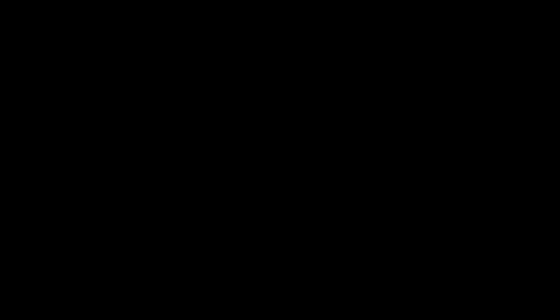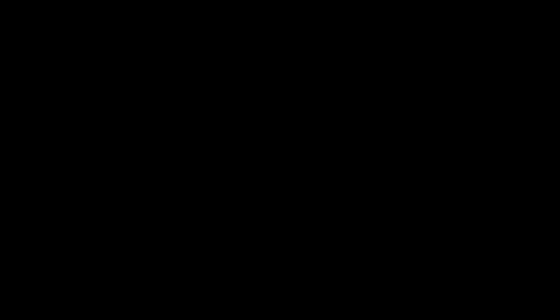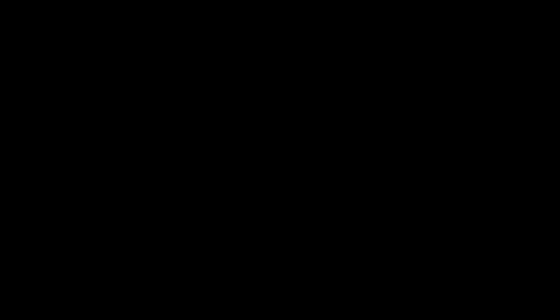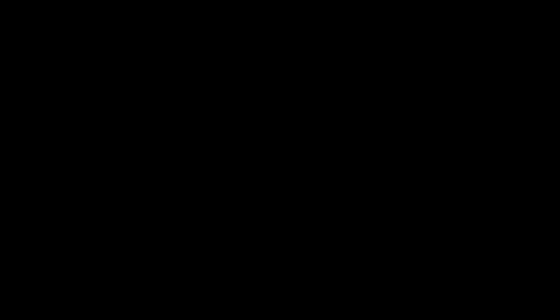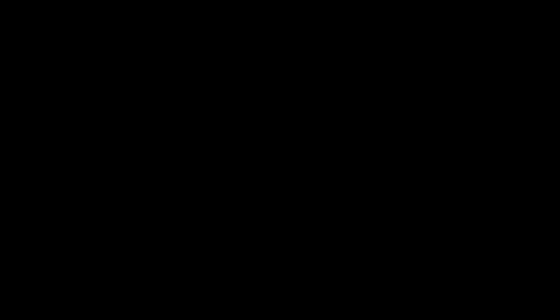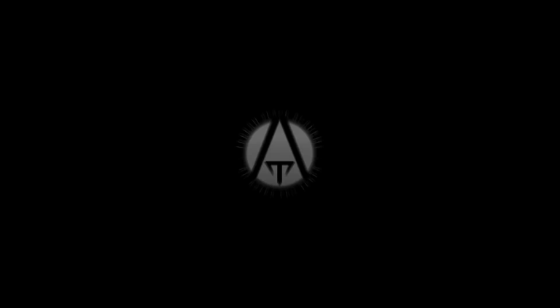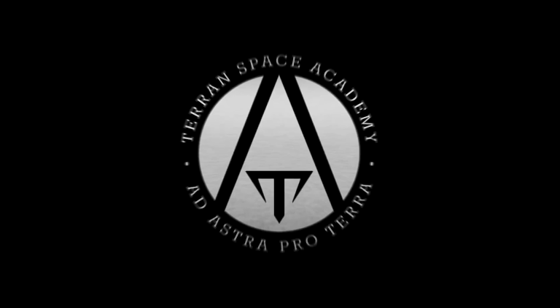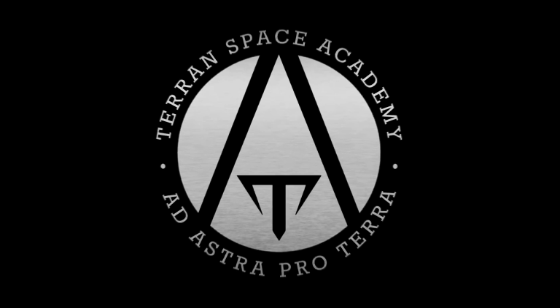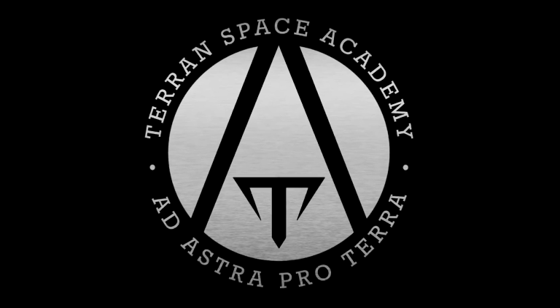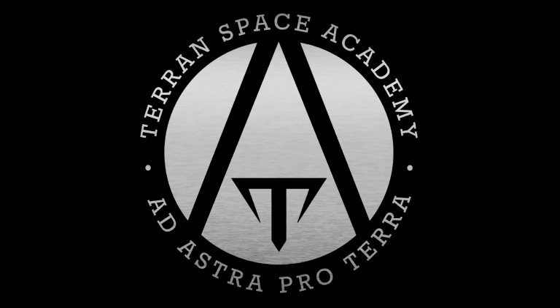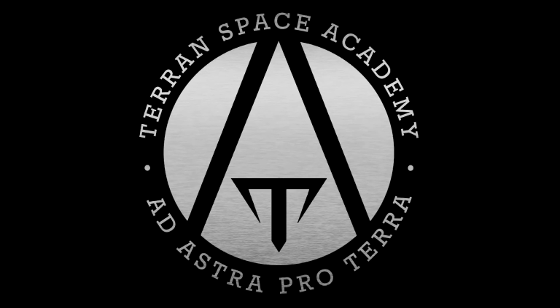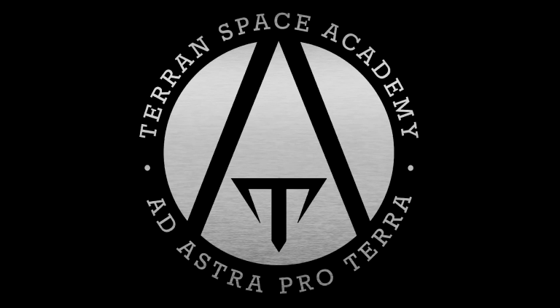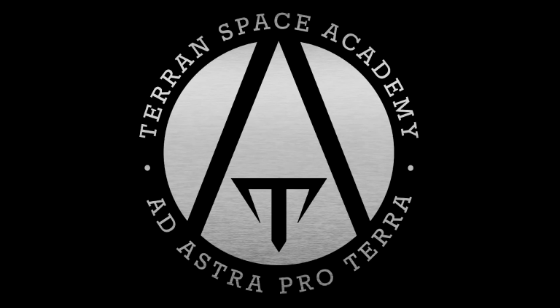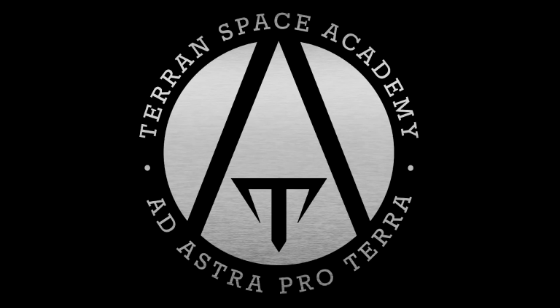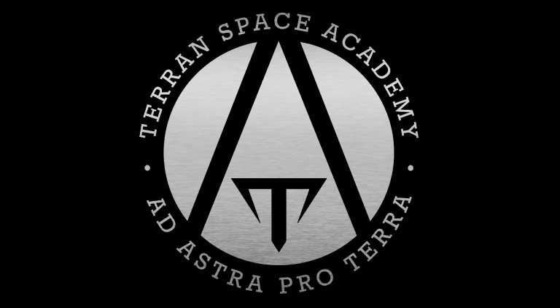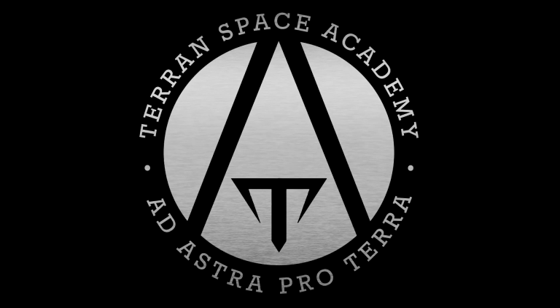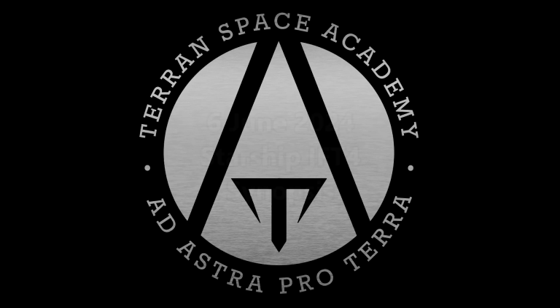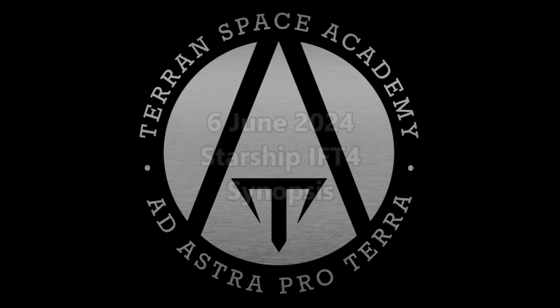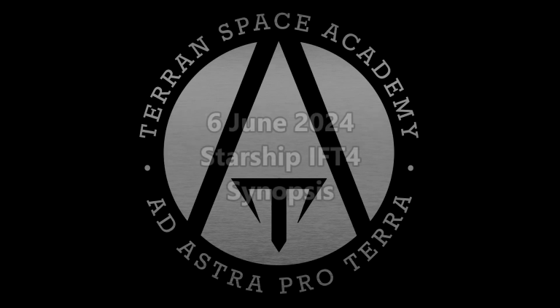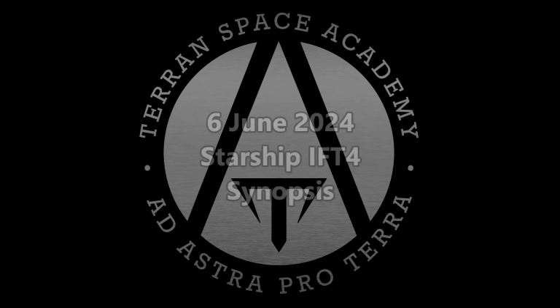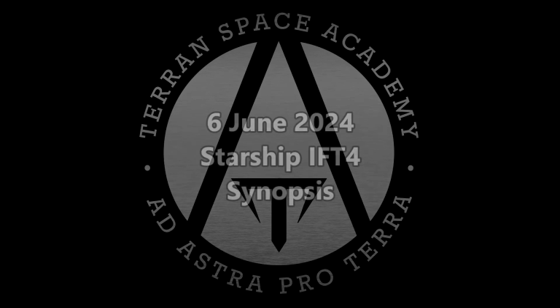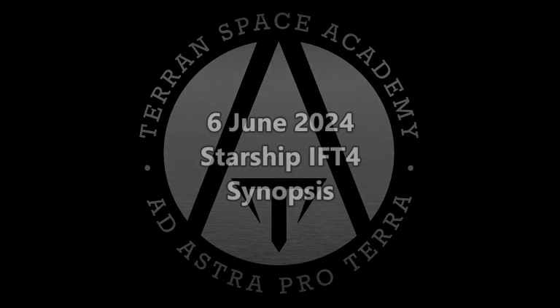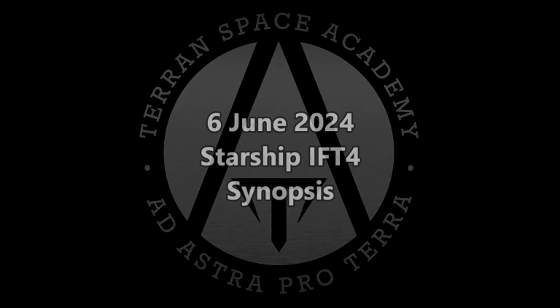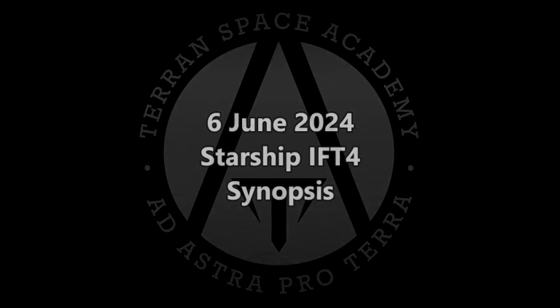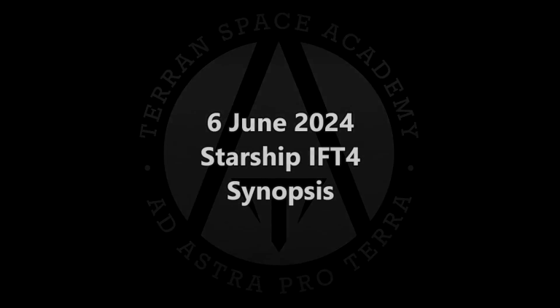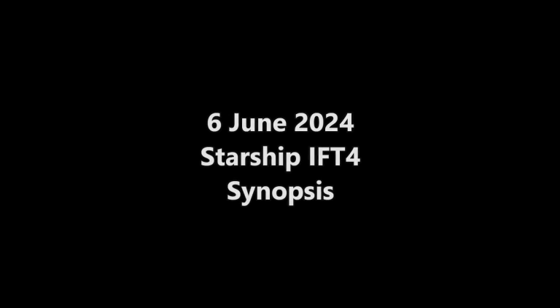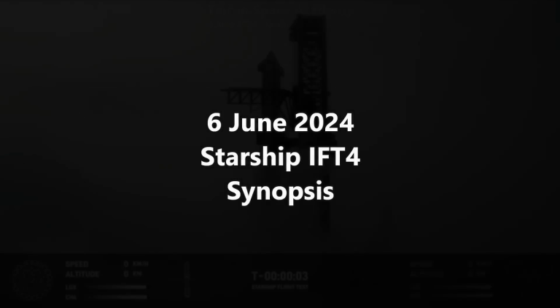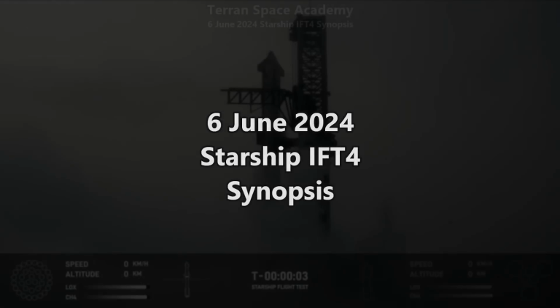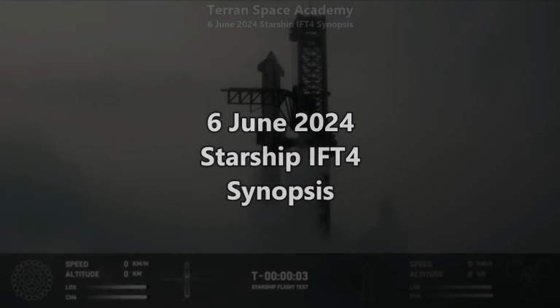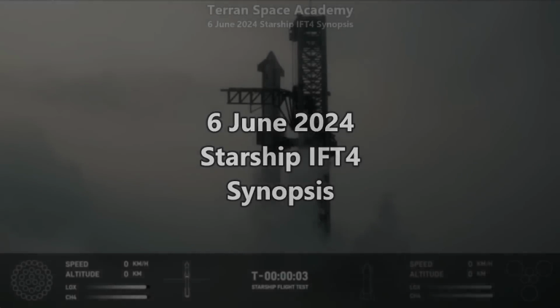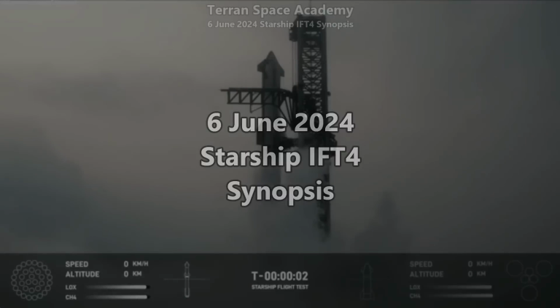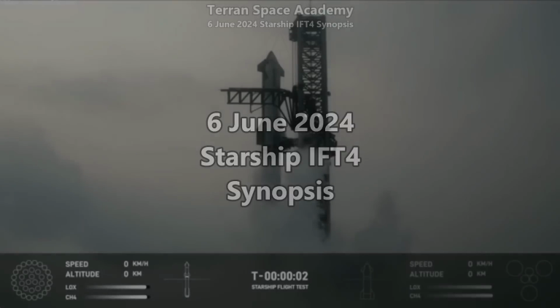Hello and welcome to the Terran Space Academy and to a synopsis of Integrated Flight Test 4.